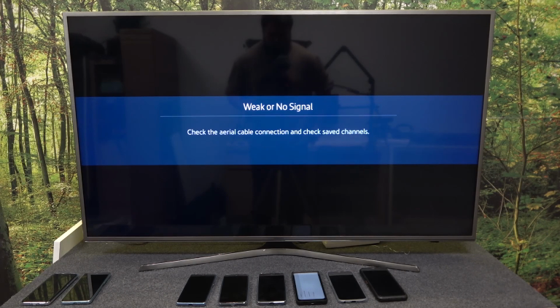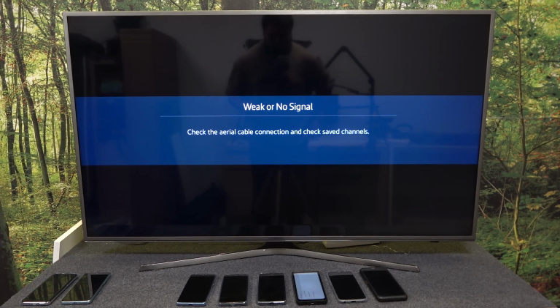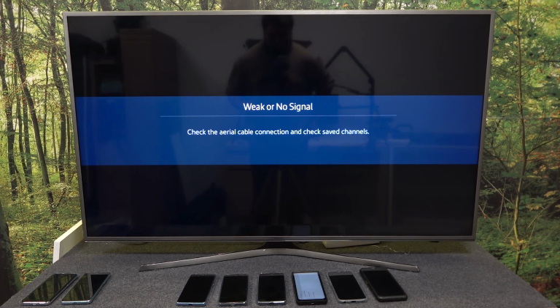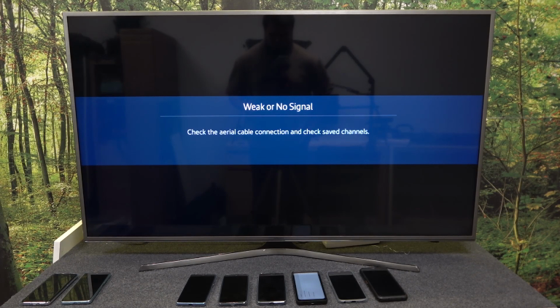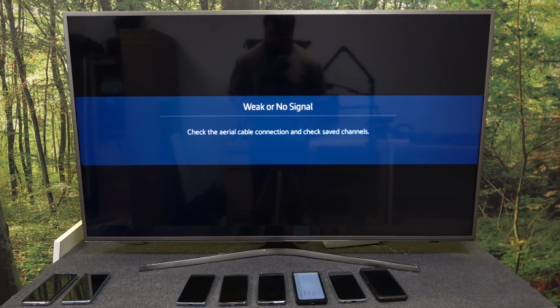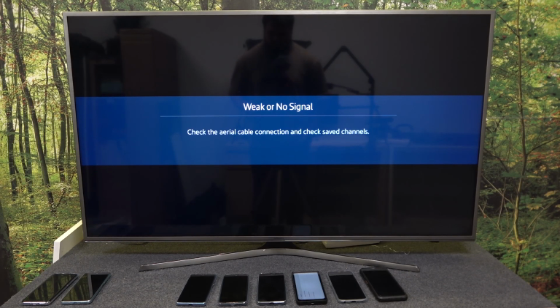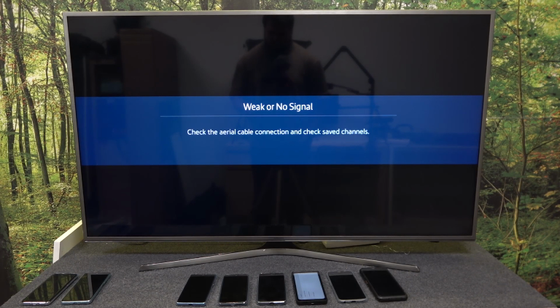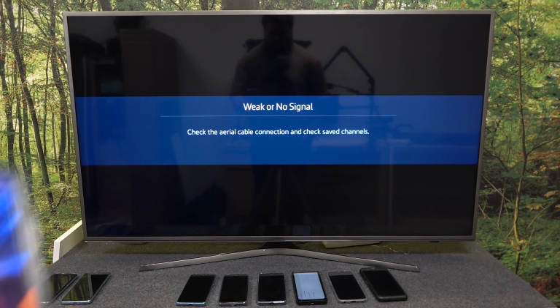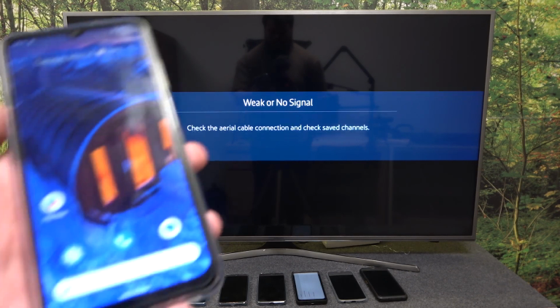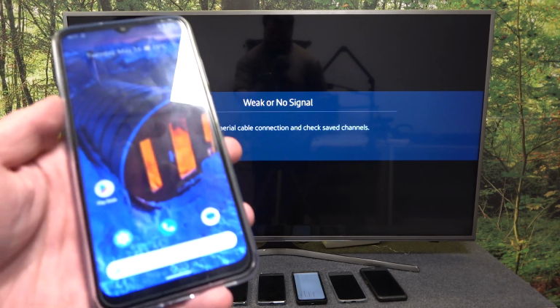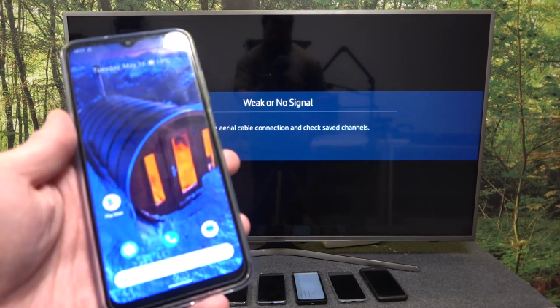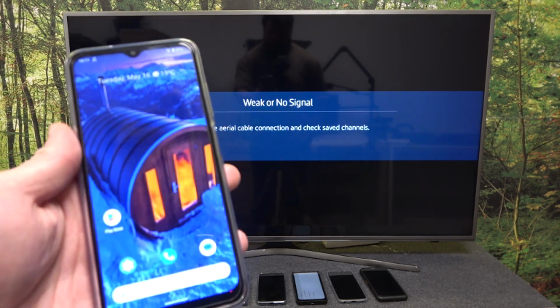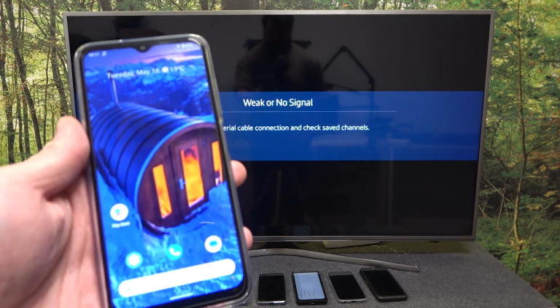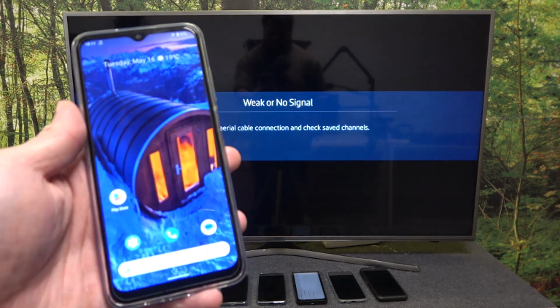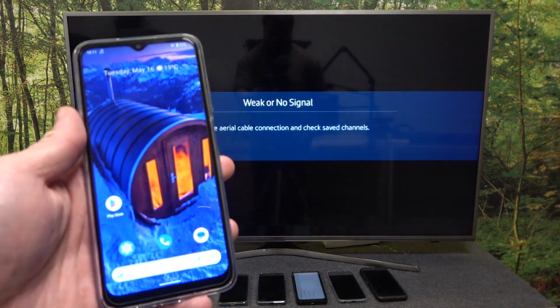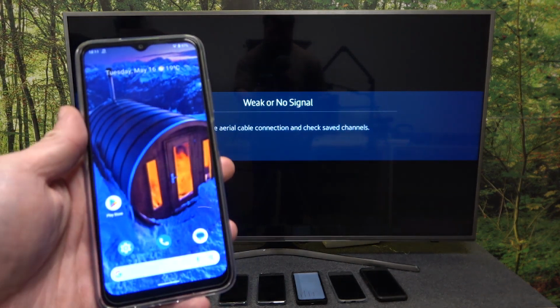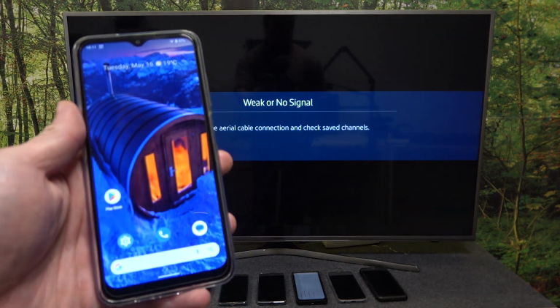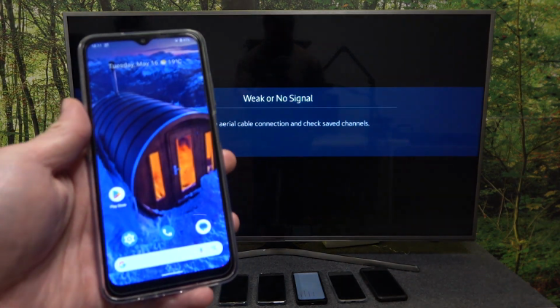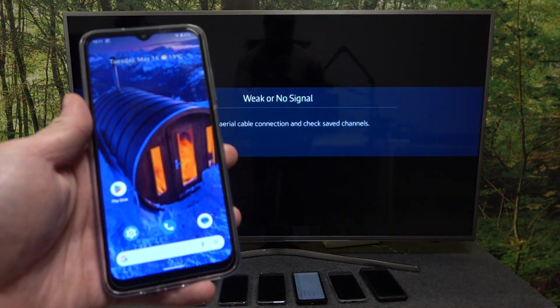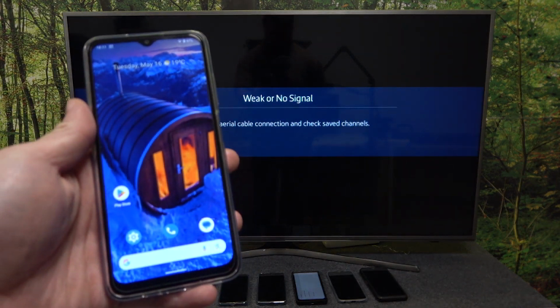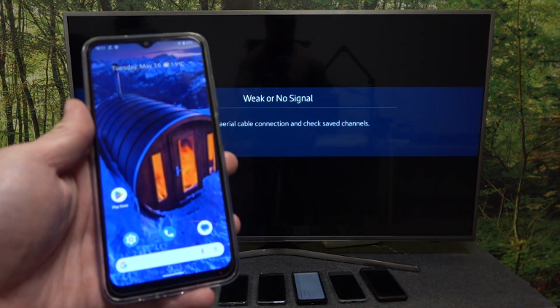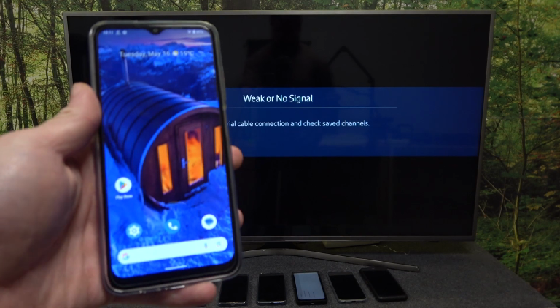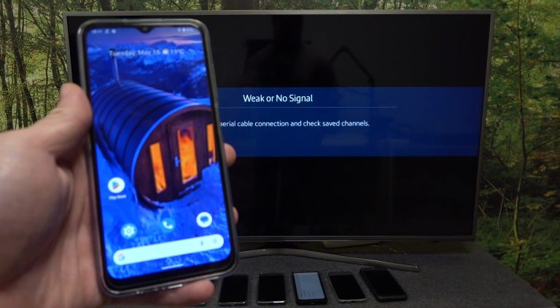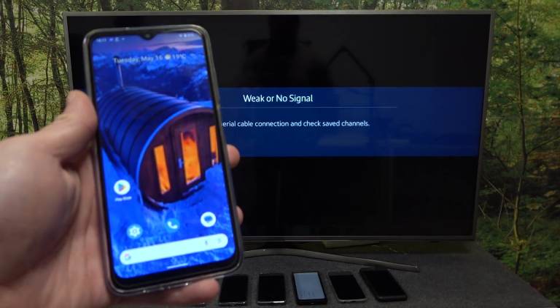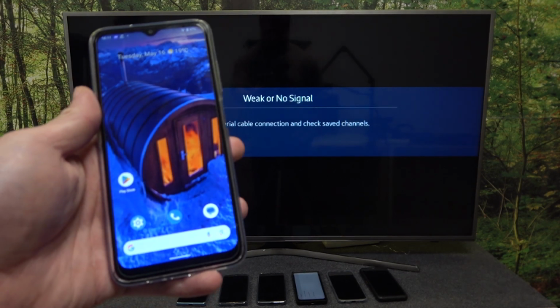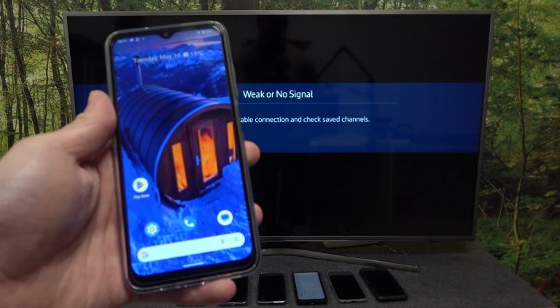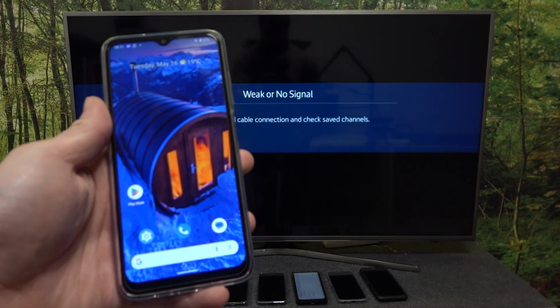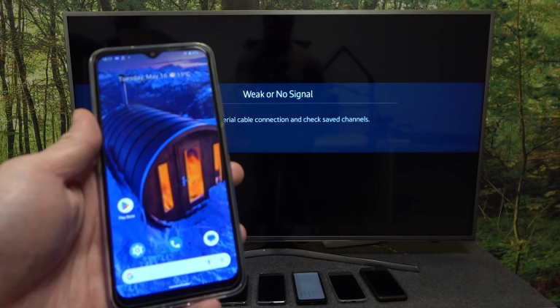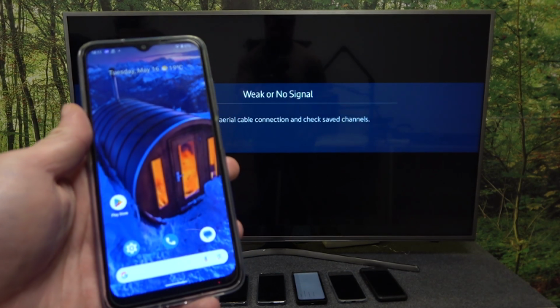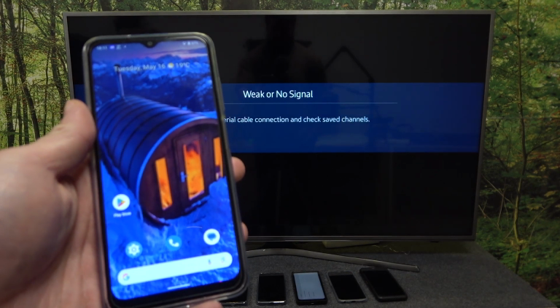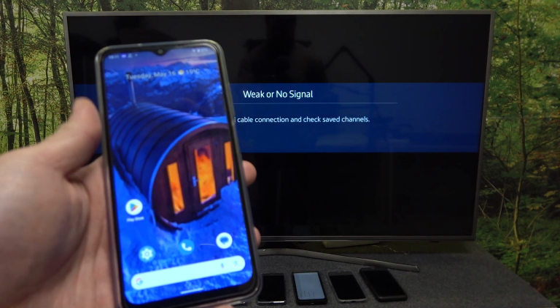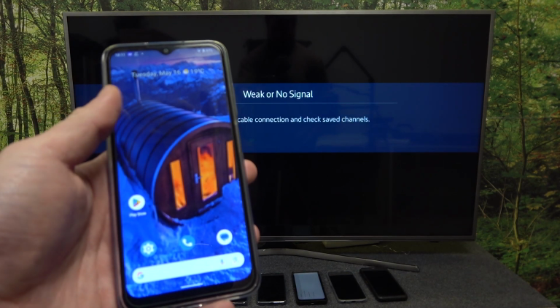Hello, in front of me I've got Nokia G22. In this video I'll show you how to cast screen from smartphone to TV using YouTube app.